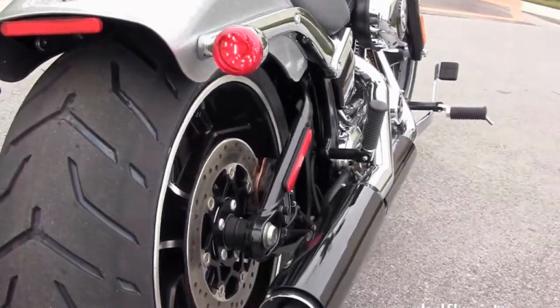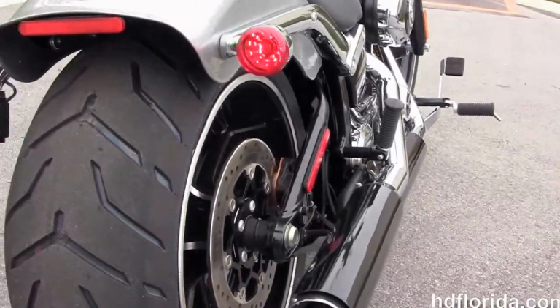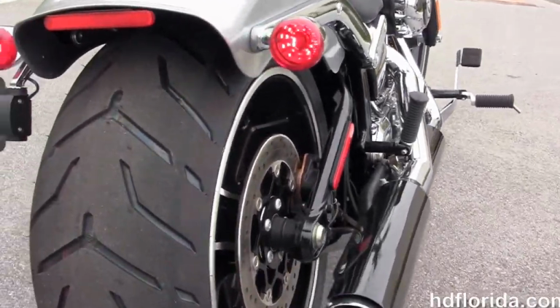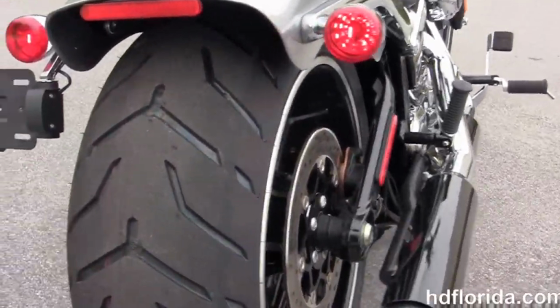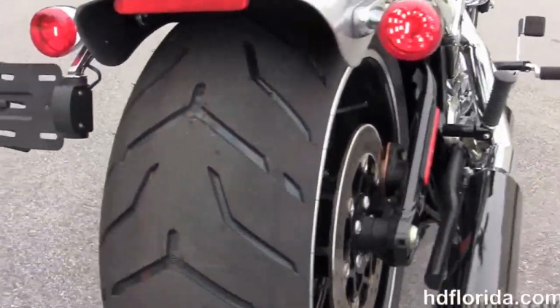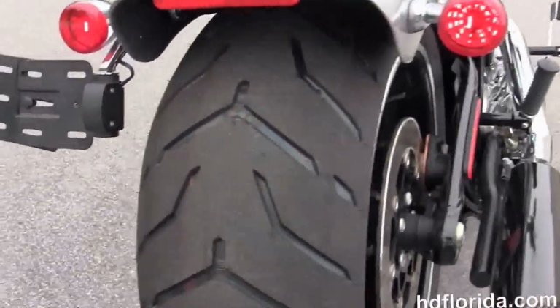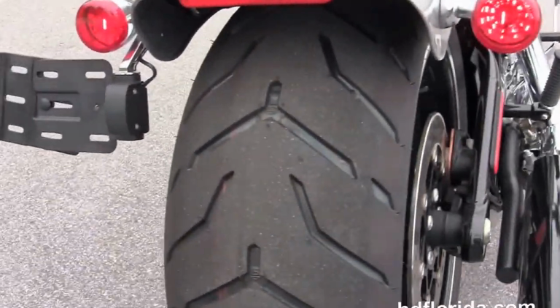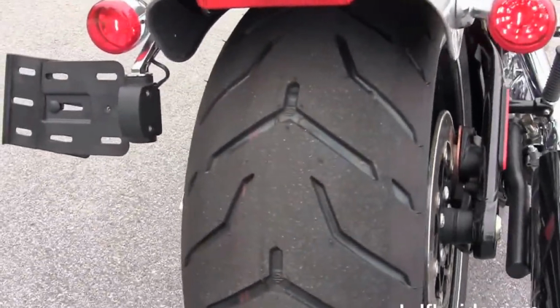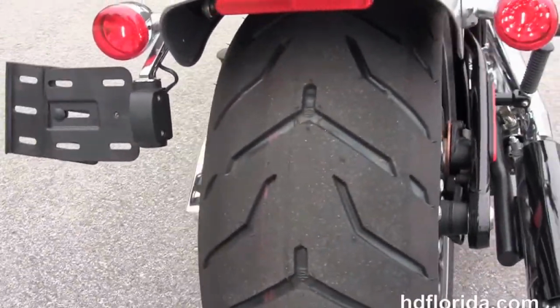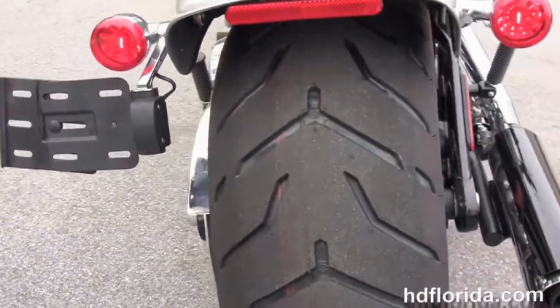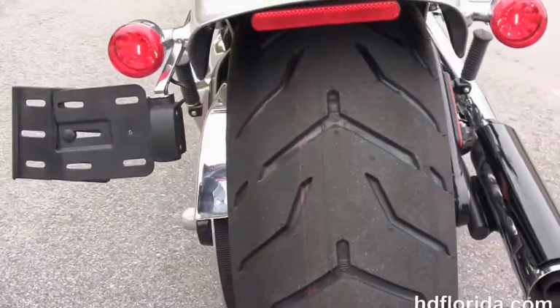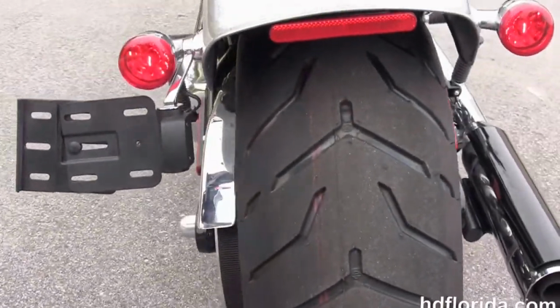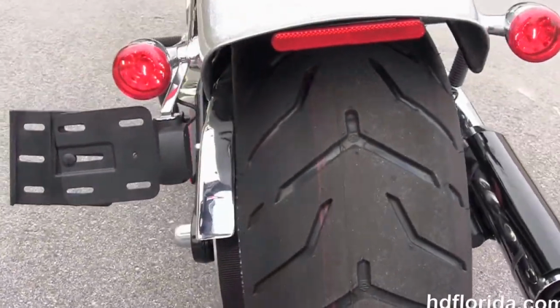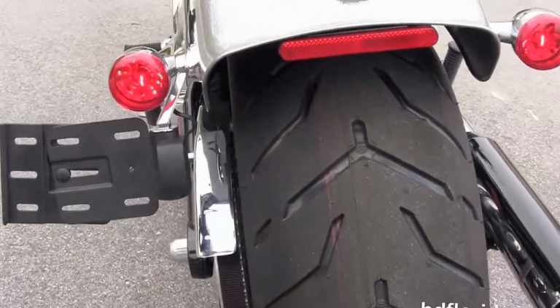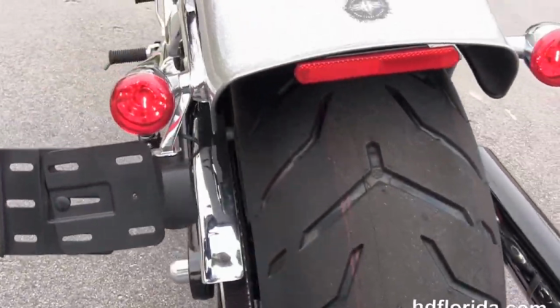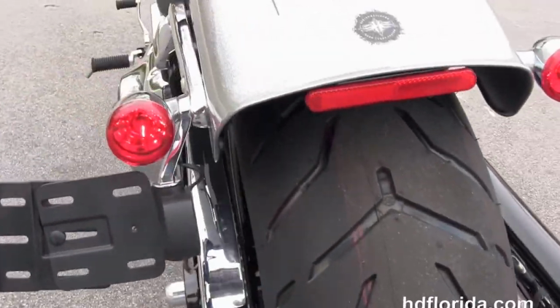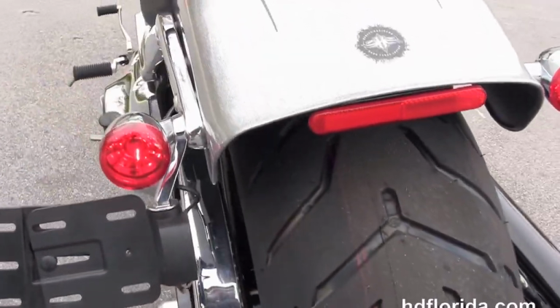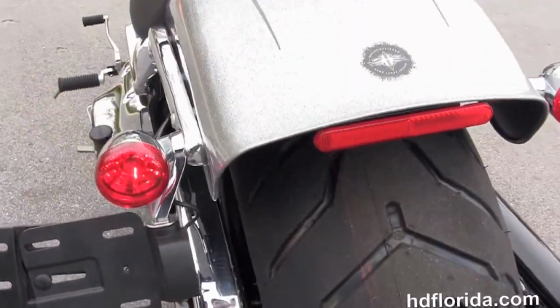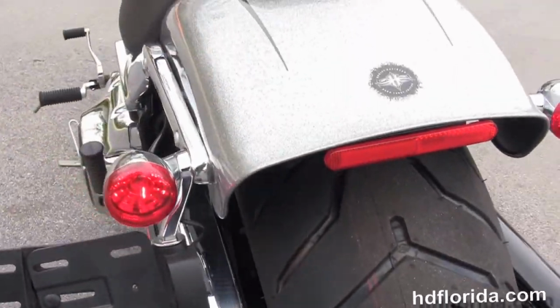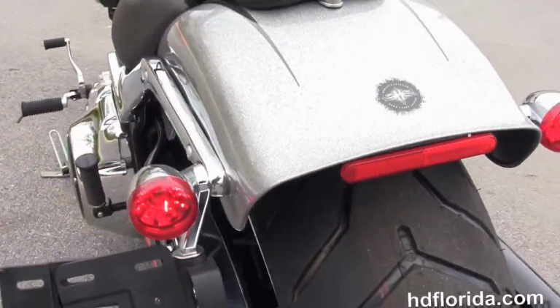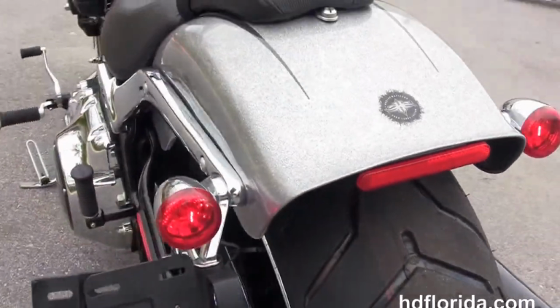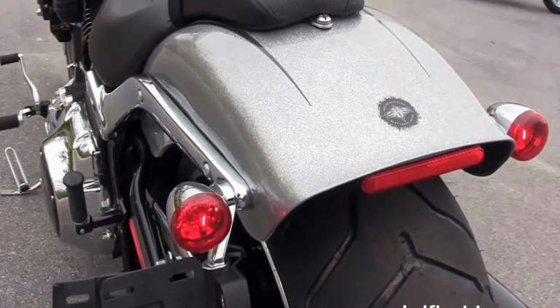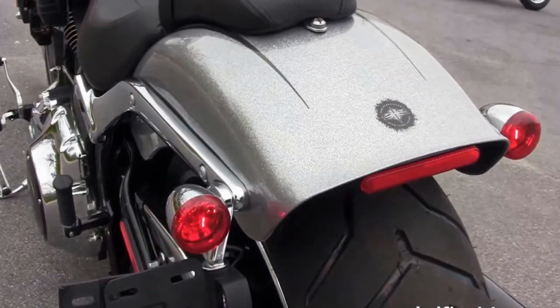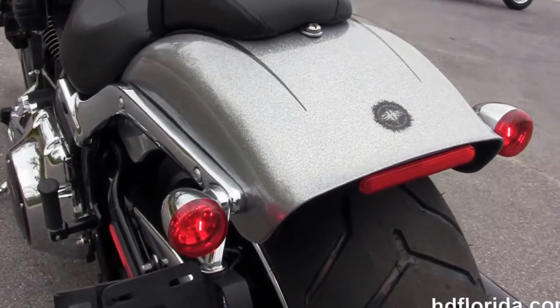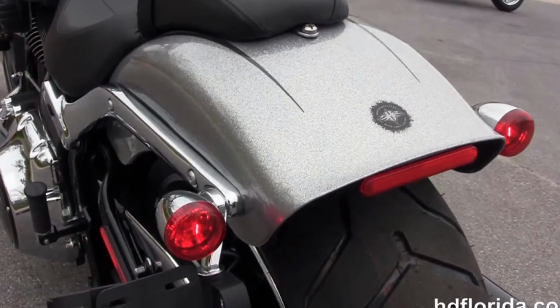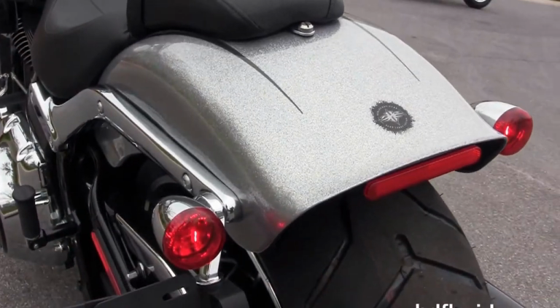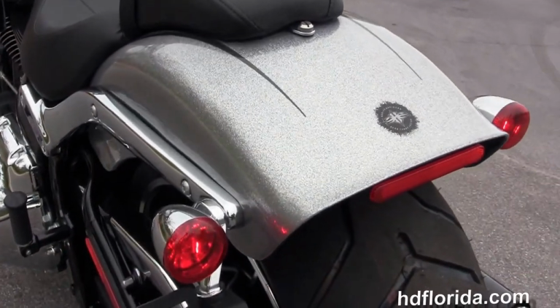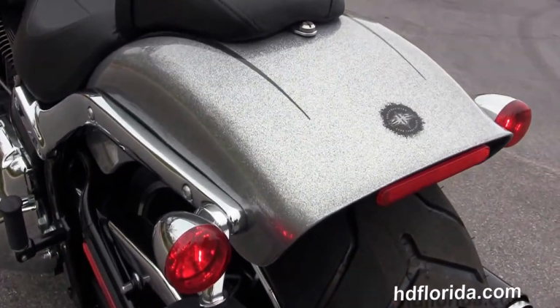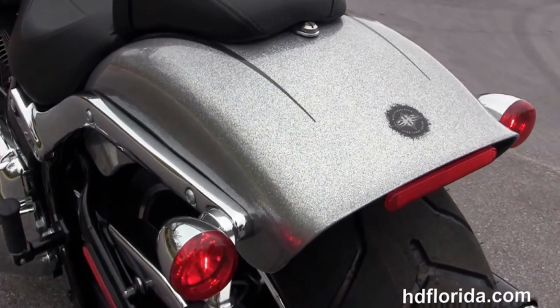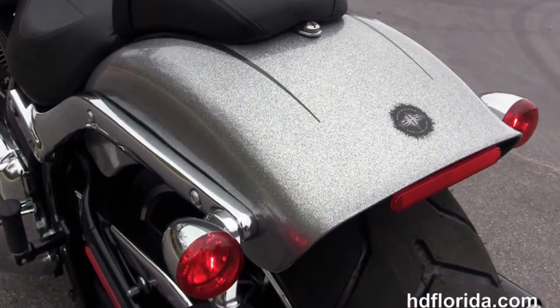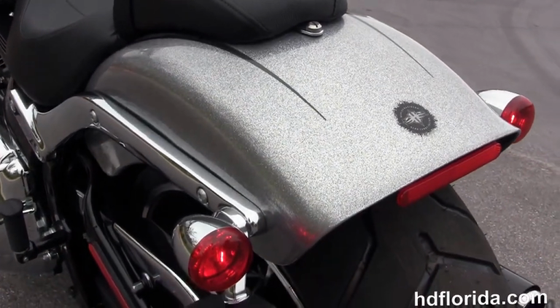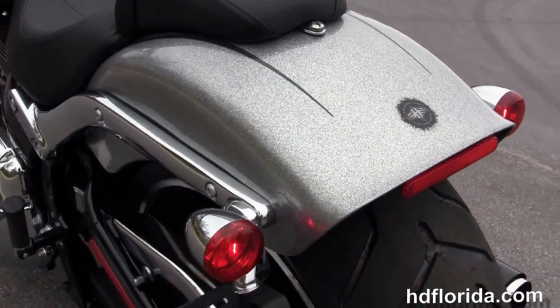It has a matching rear wheel with 240mm rear tire, chopped rear fender with integrated stop-tail turn lamps, and a breakaway license plate frame.